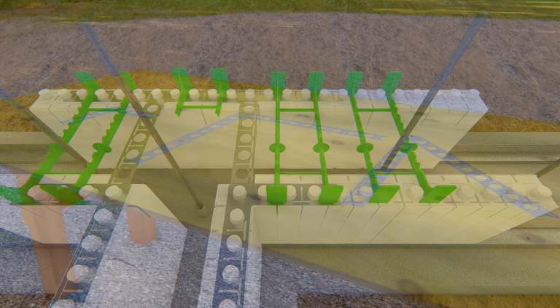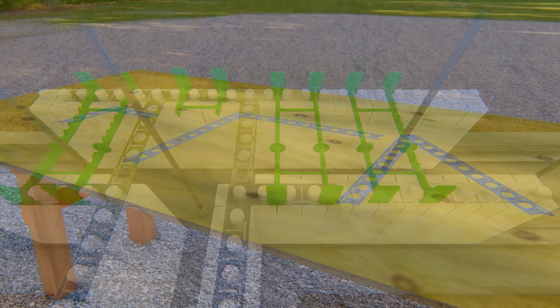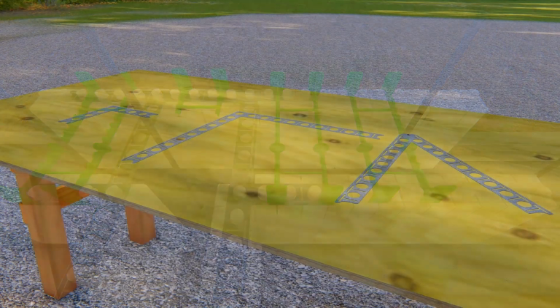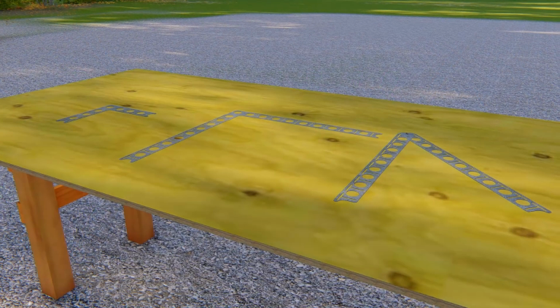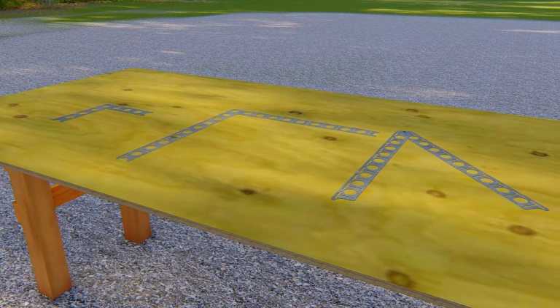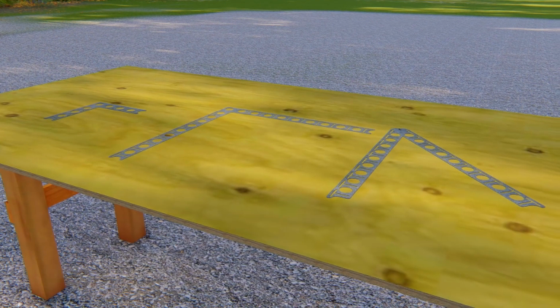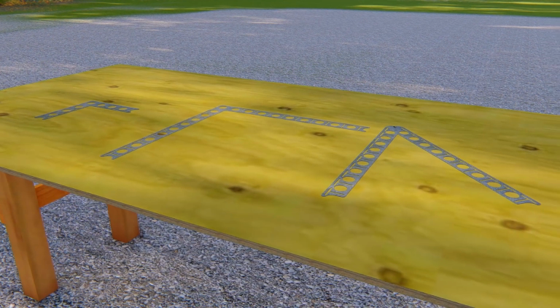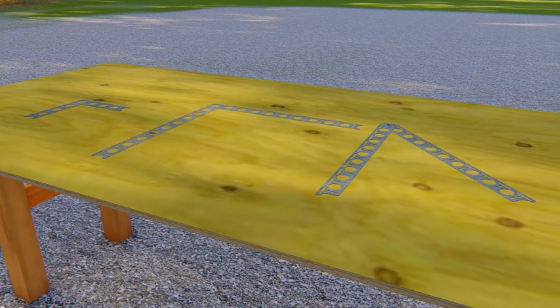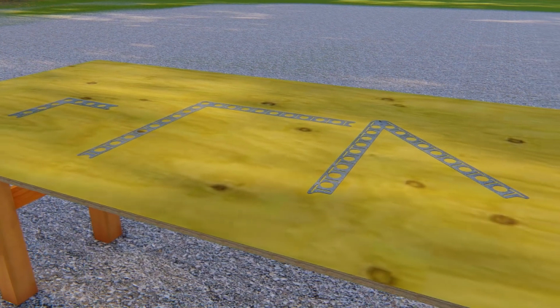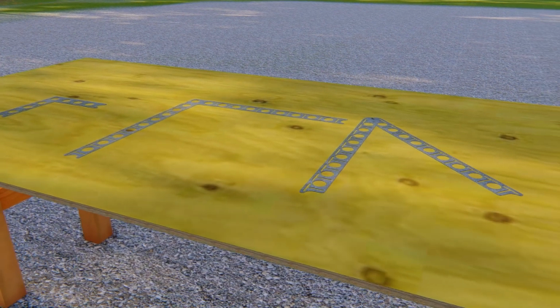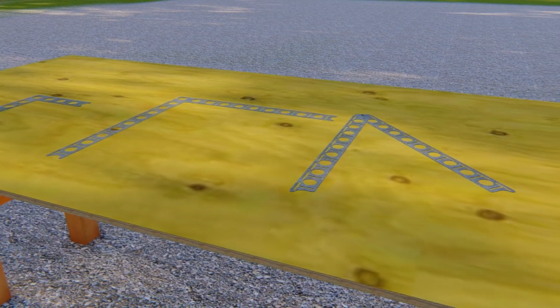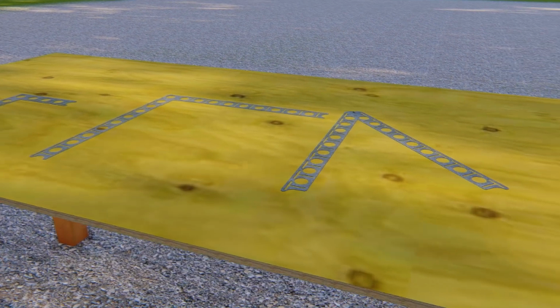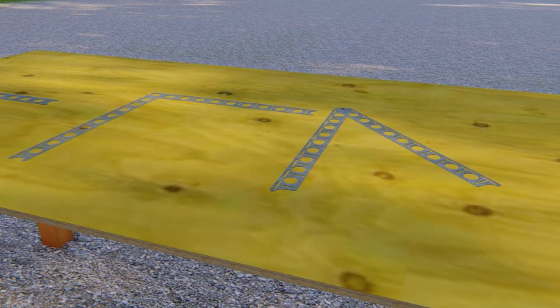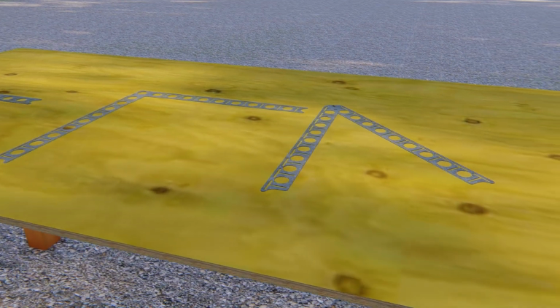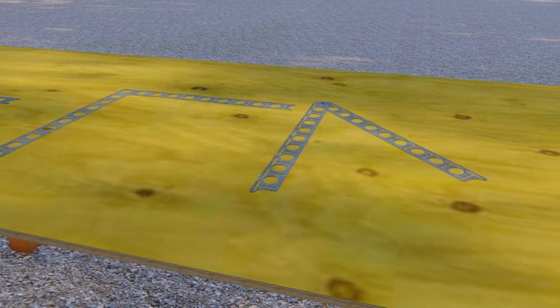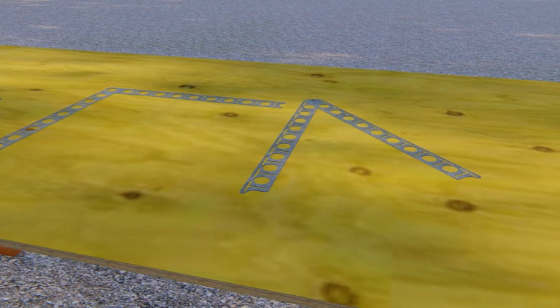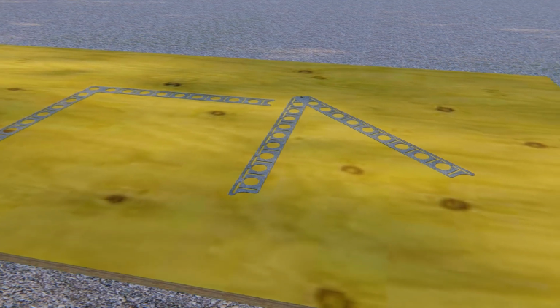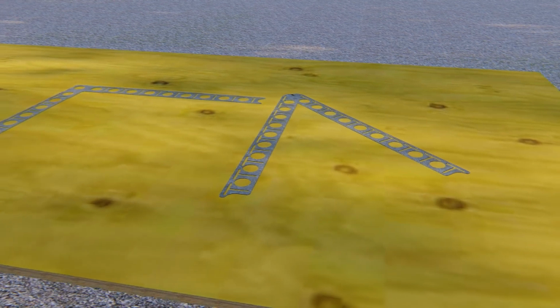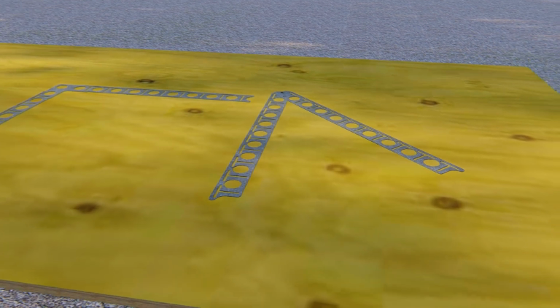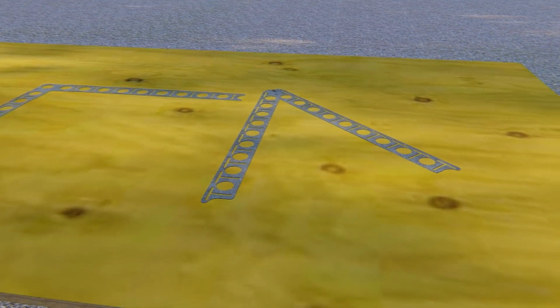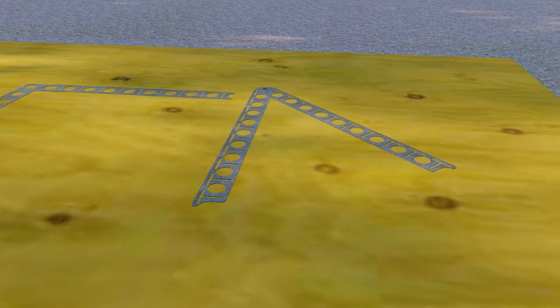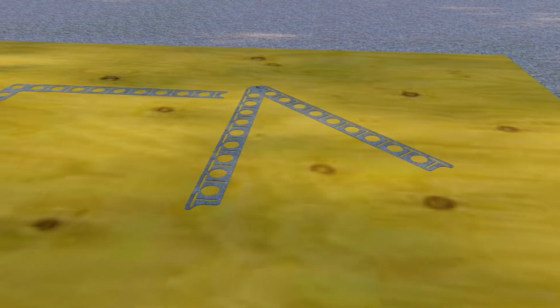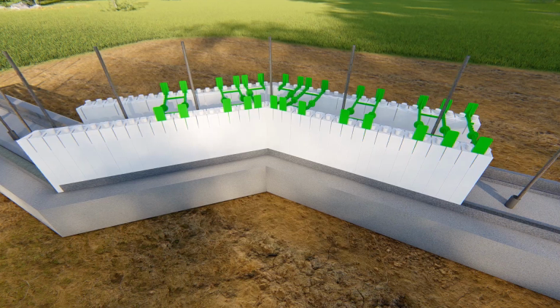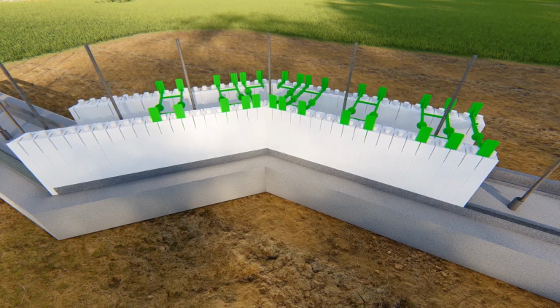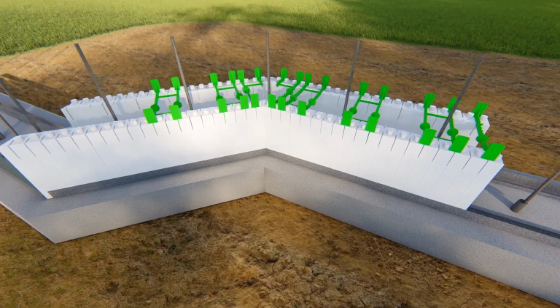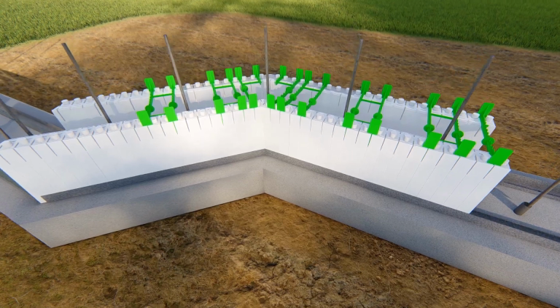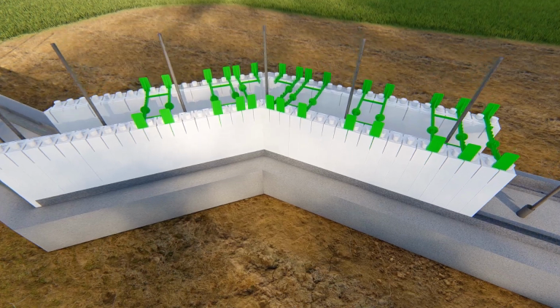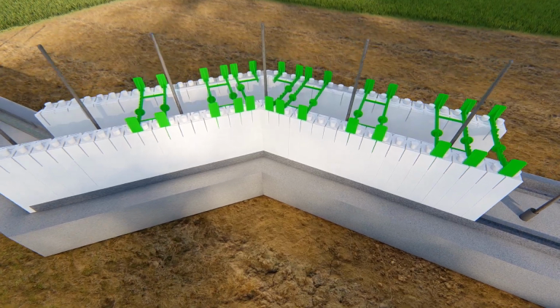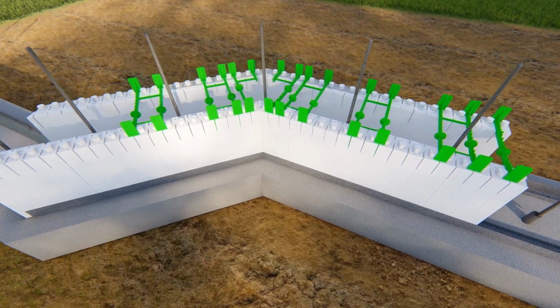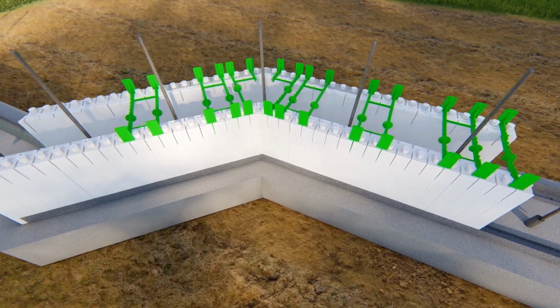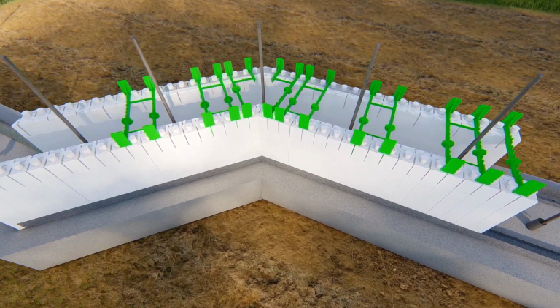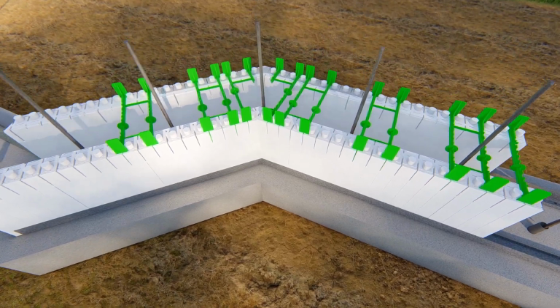The larger bracket also comes in an articulating version that will adapt to any desired angle.